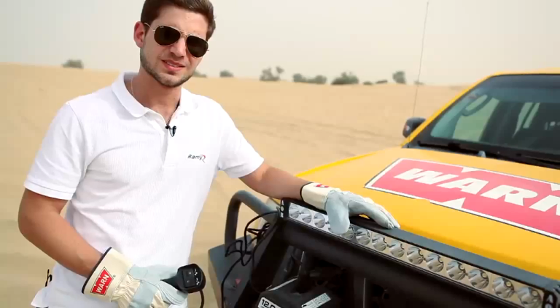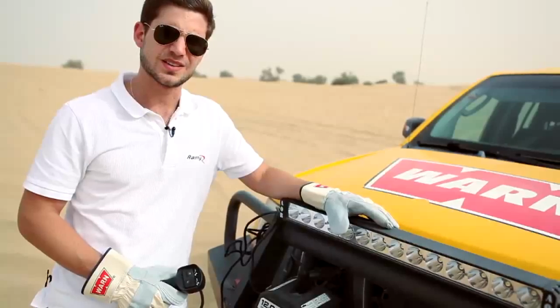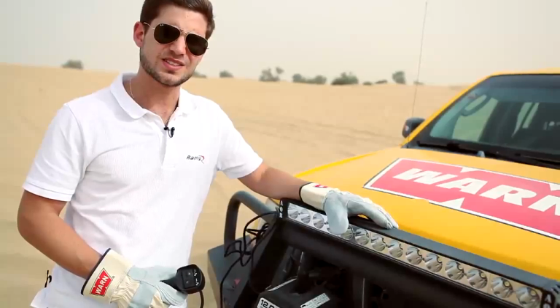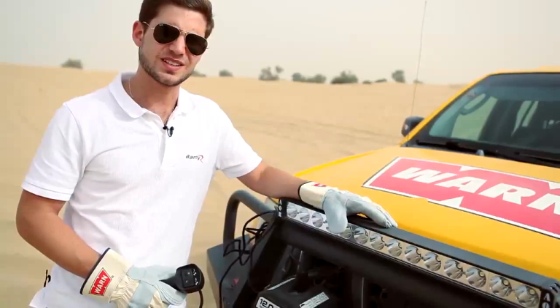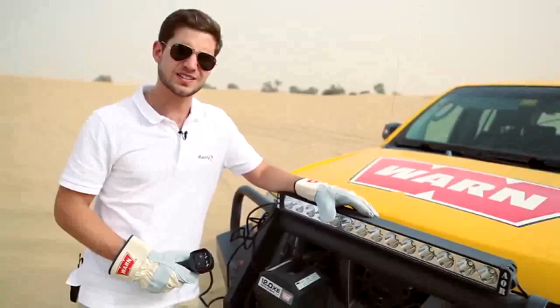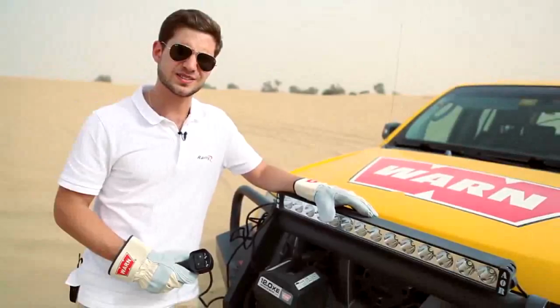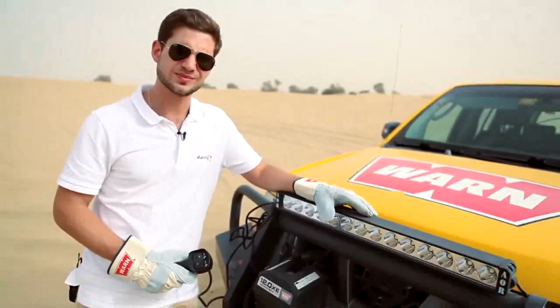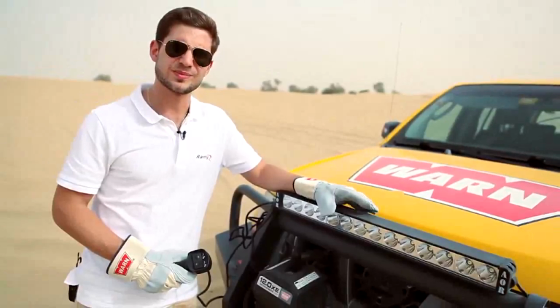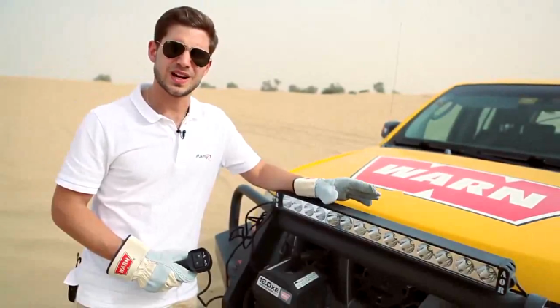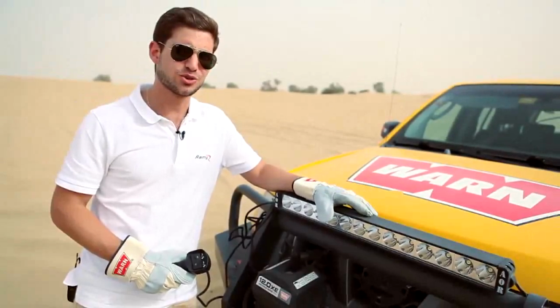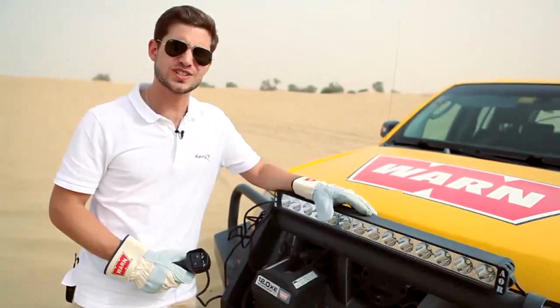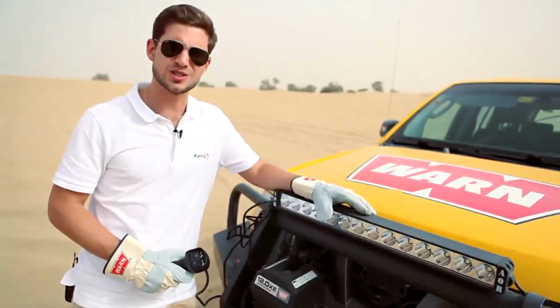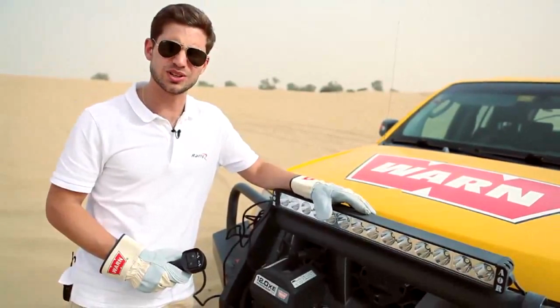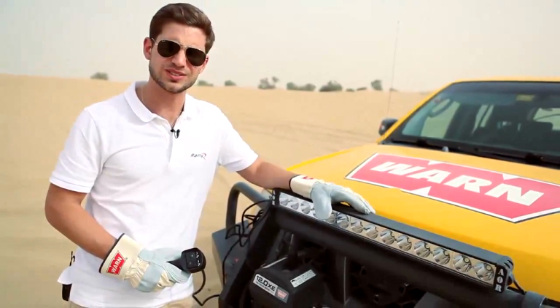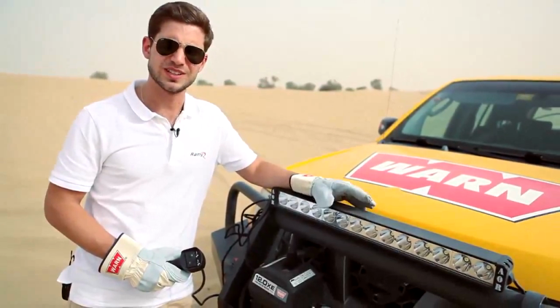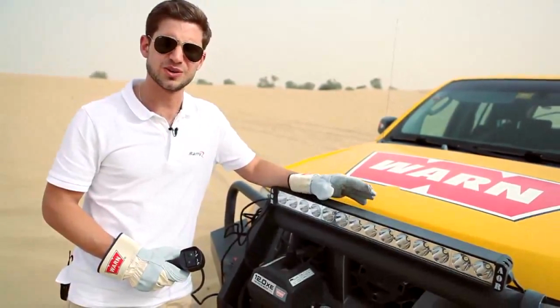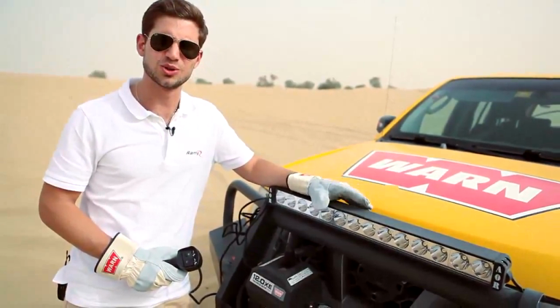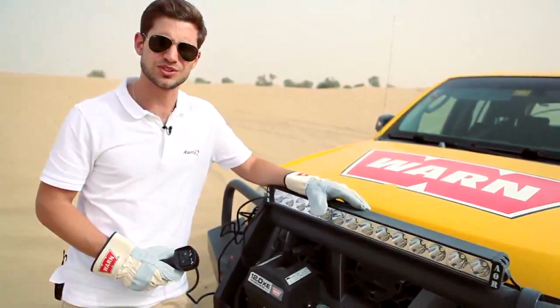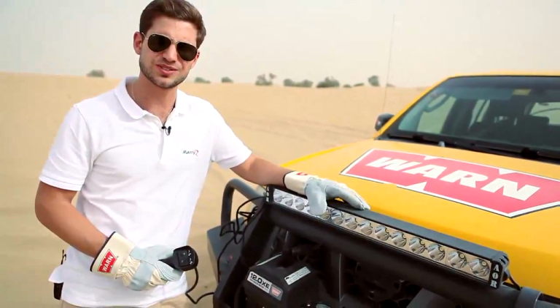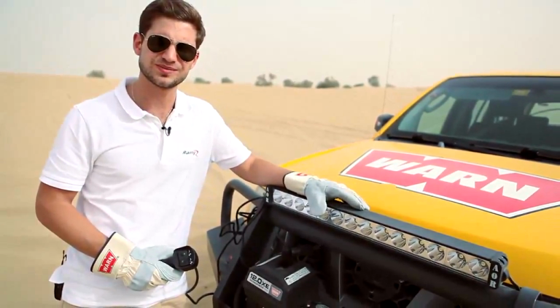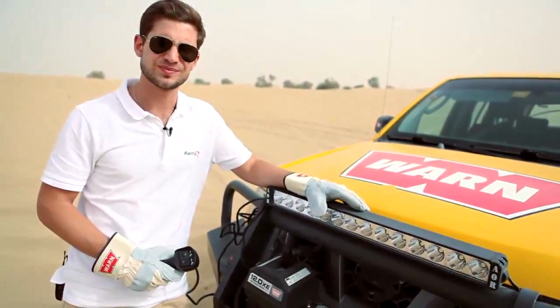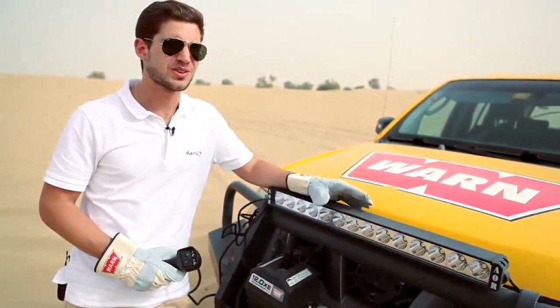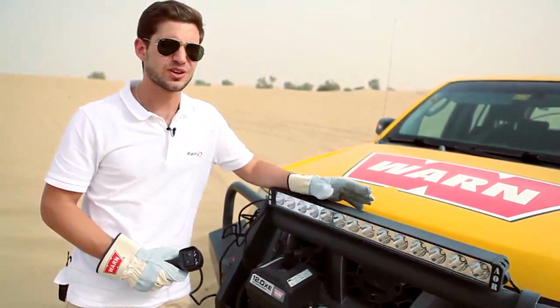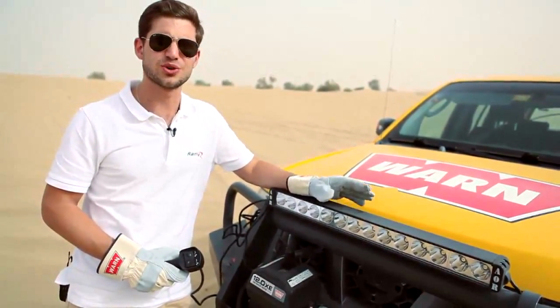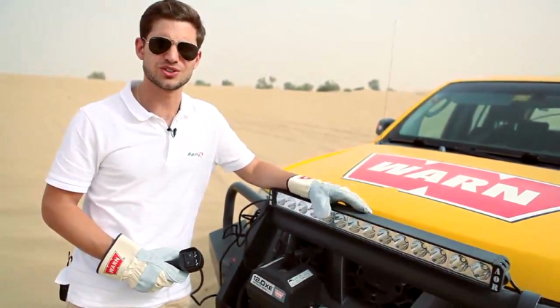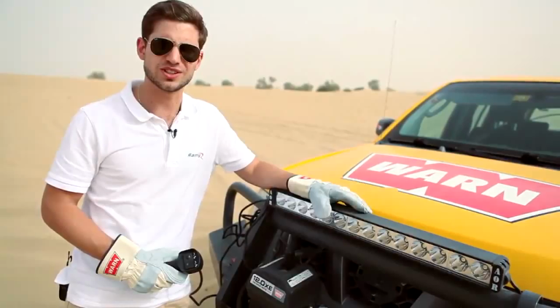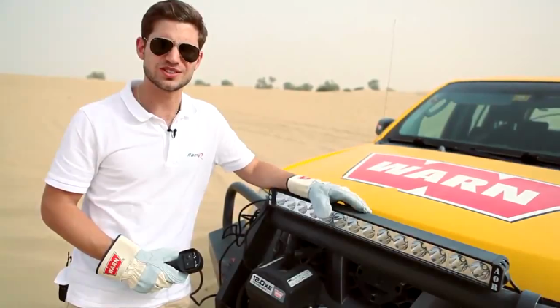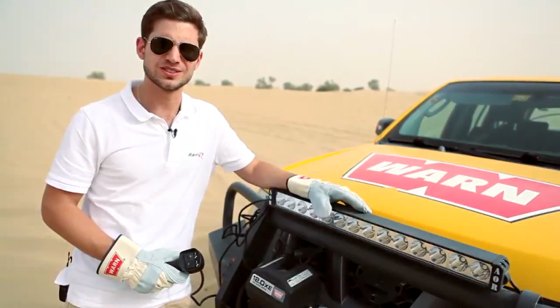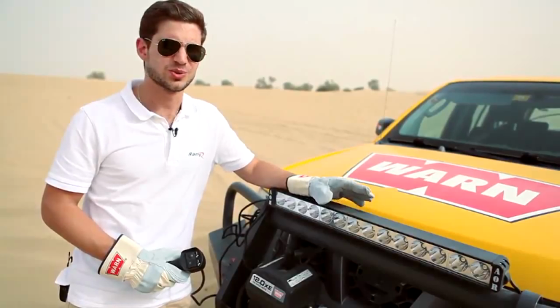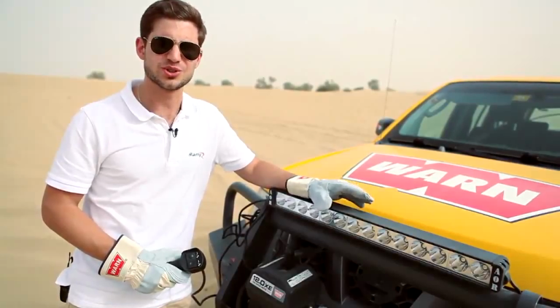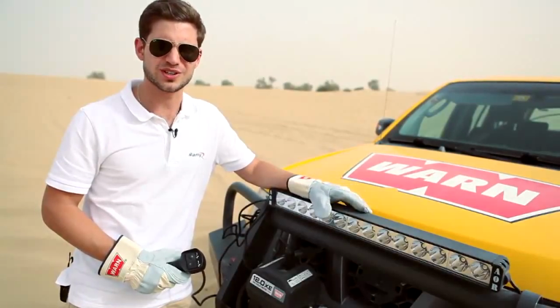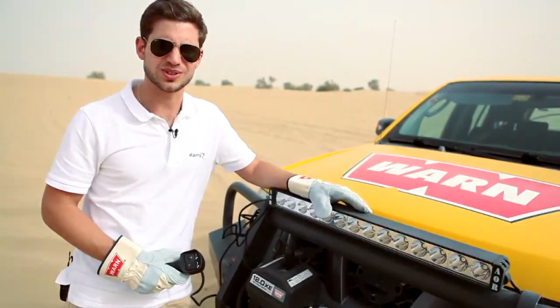And that's it, guys! How to use a snatch block and a worn winch. Thank you for watching us, we'll see you next week.